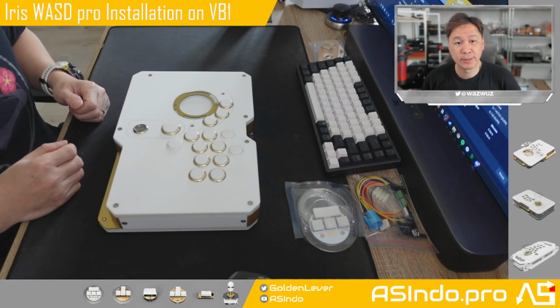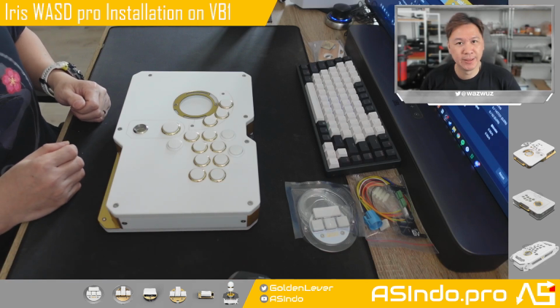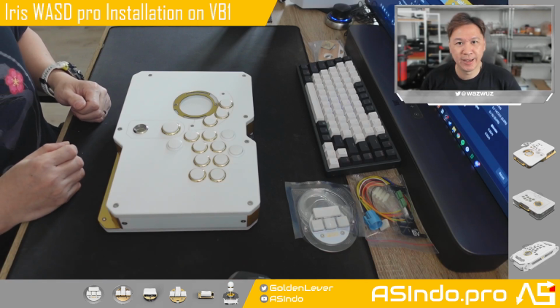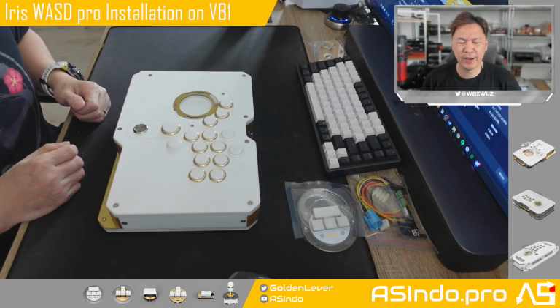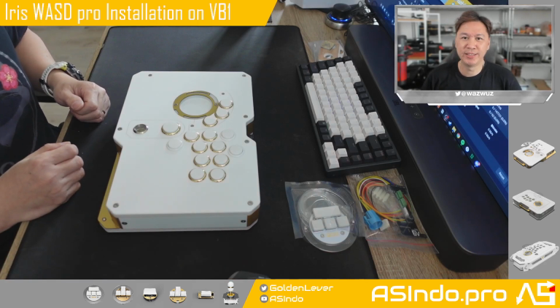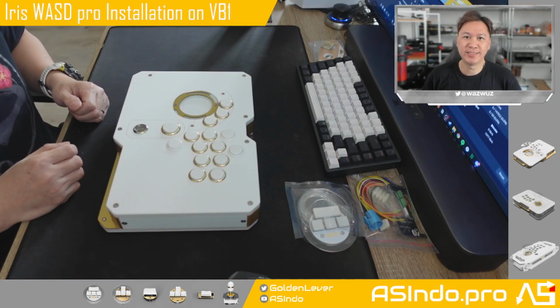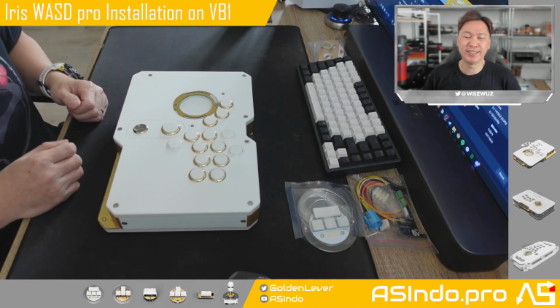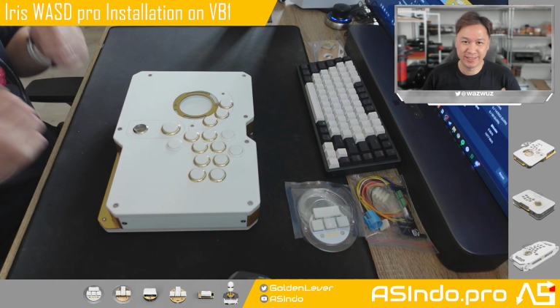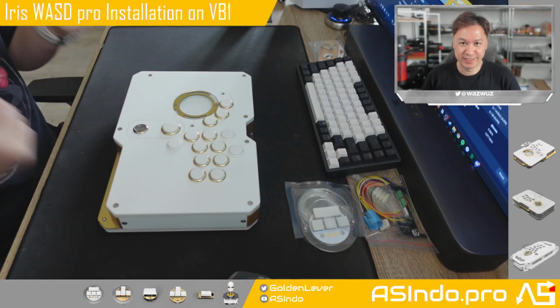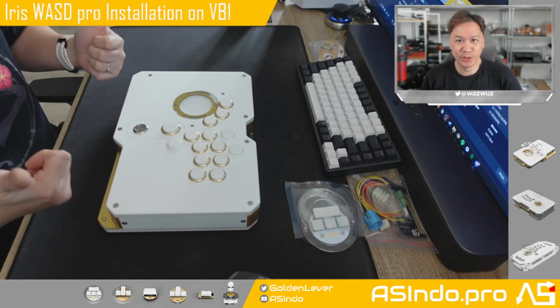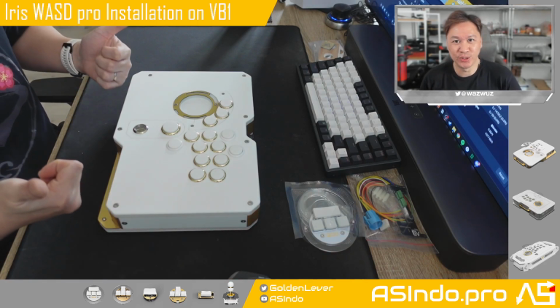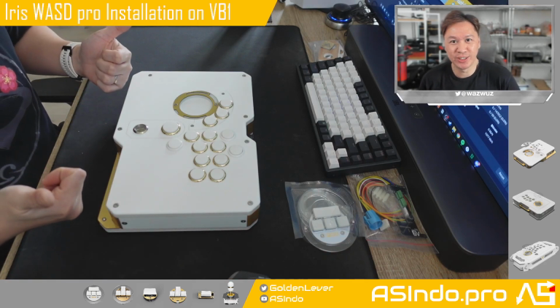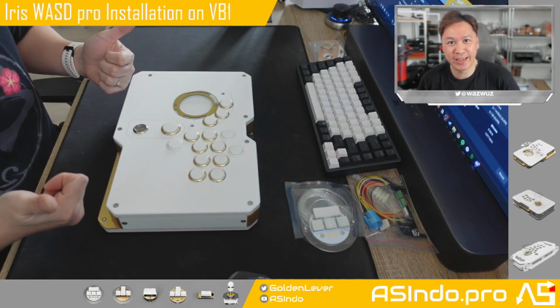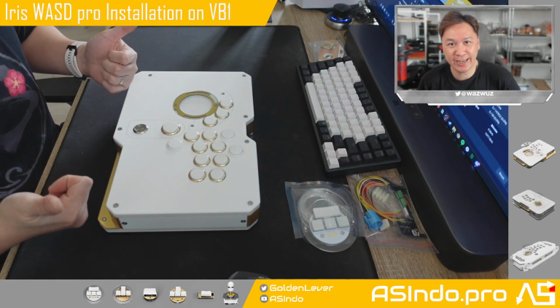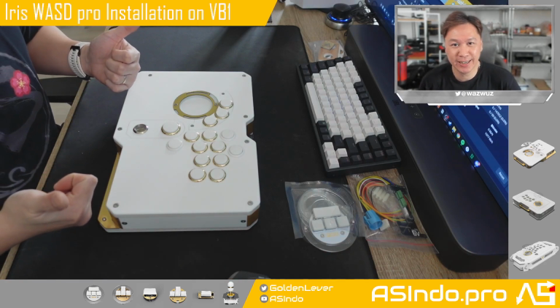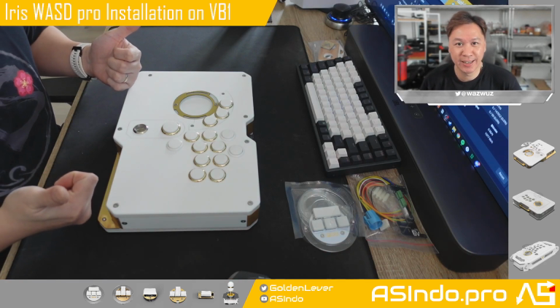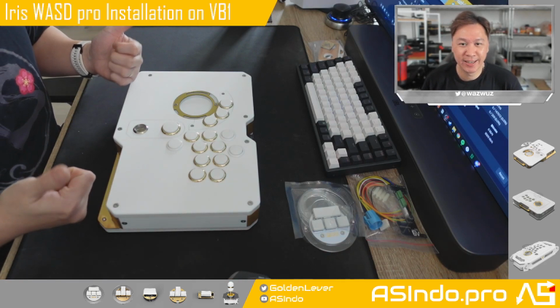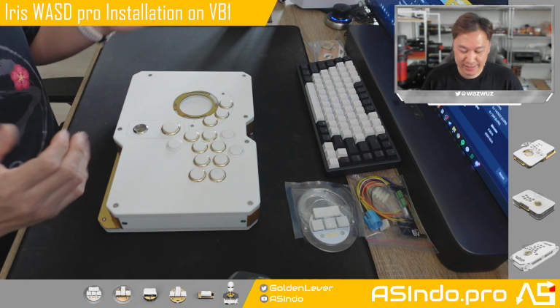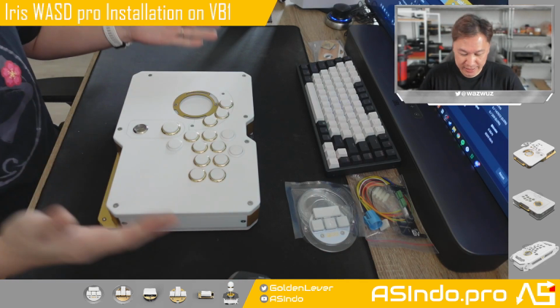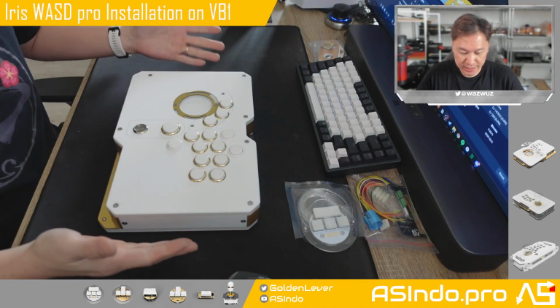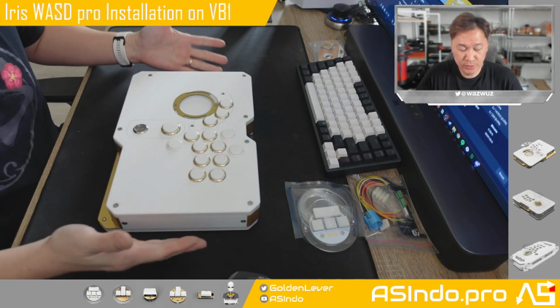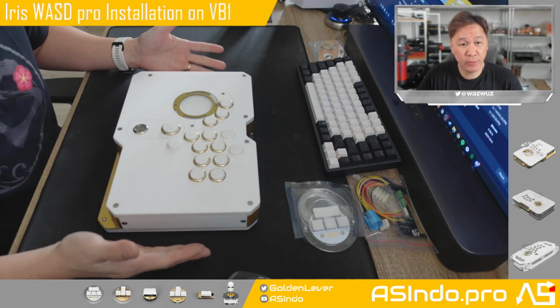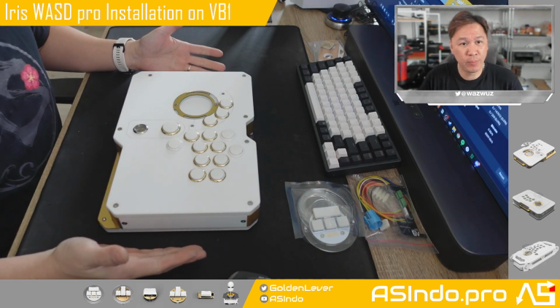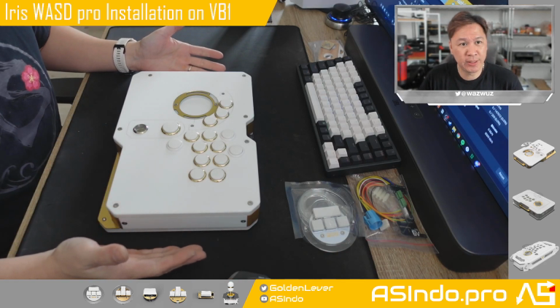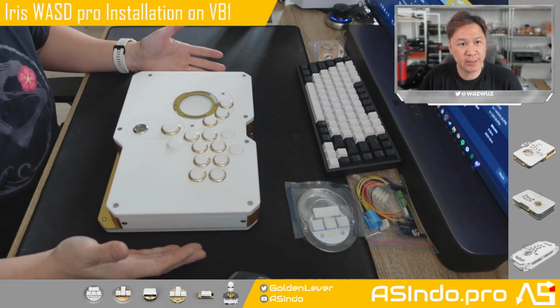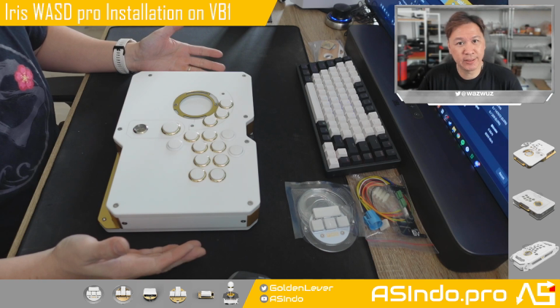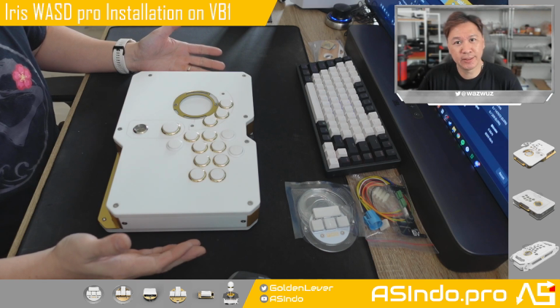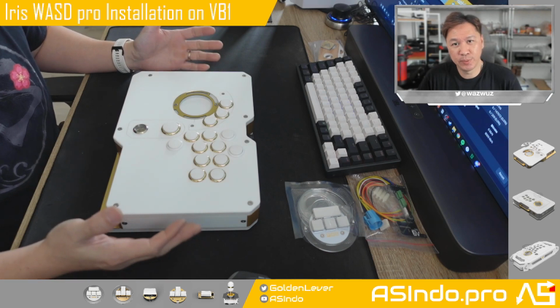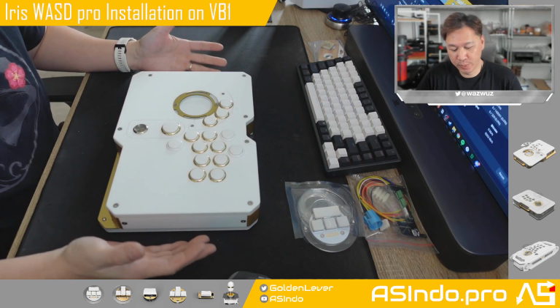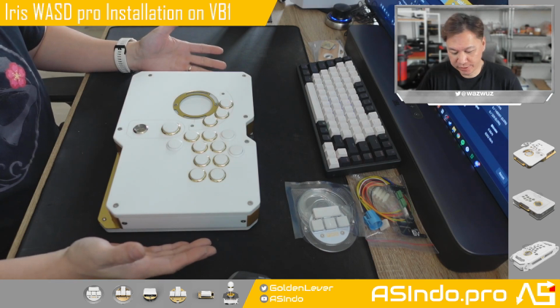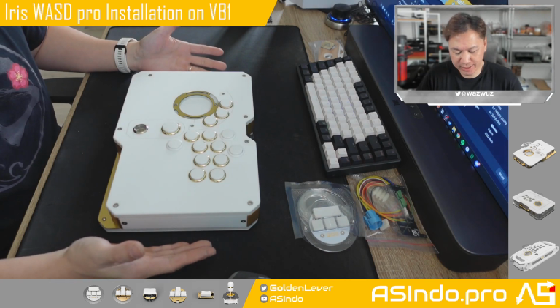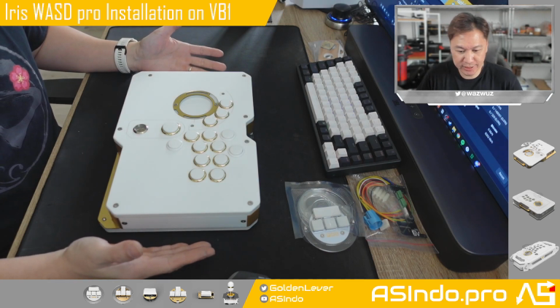Hey FCC! It's good to see you again and you have completed VubyOne installation.